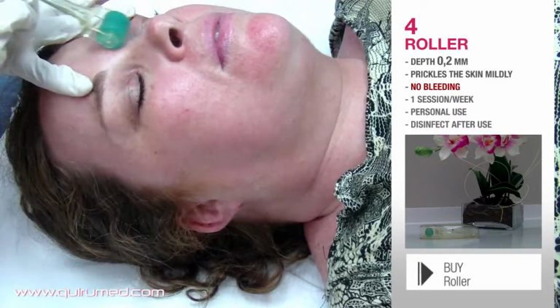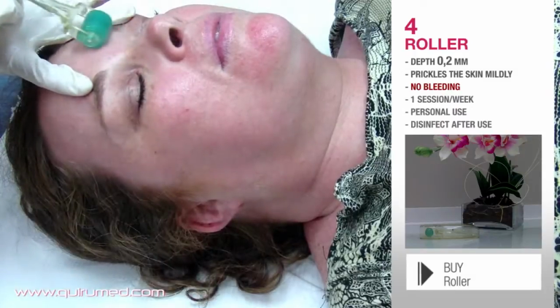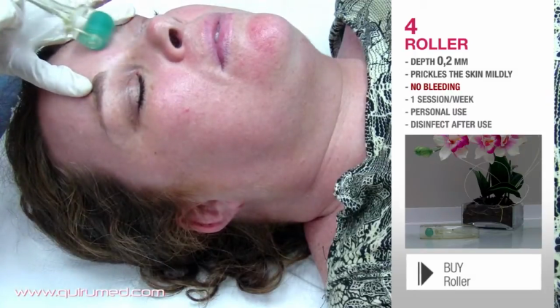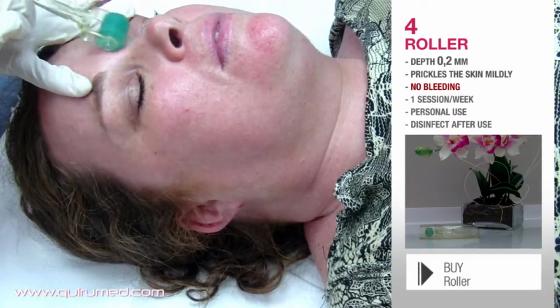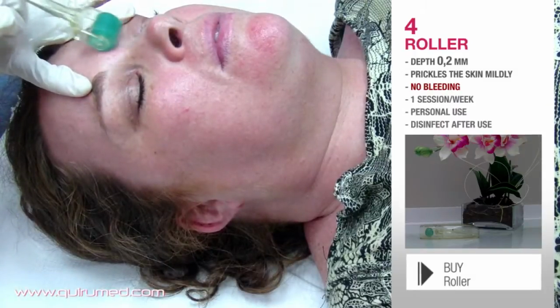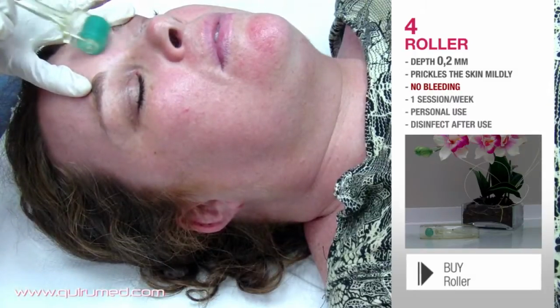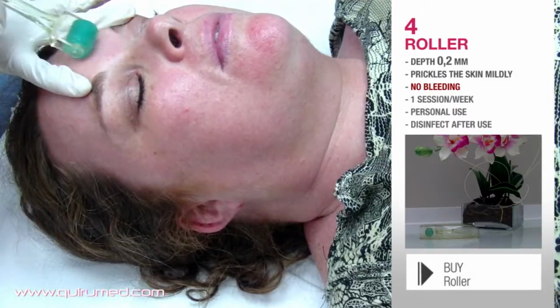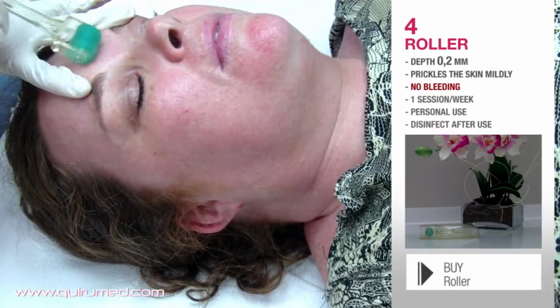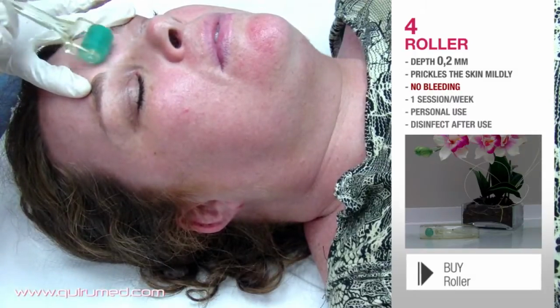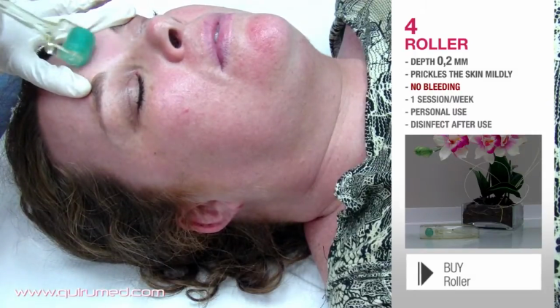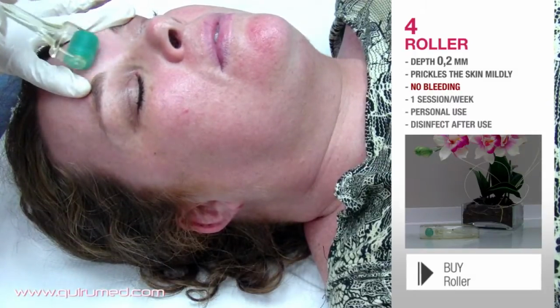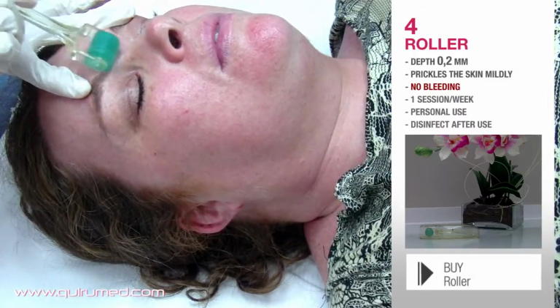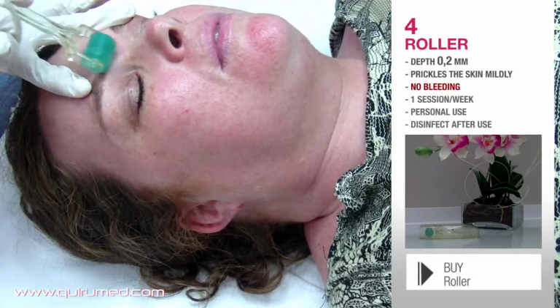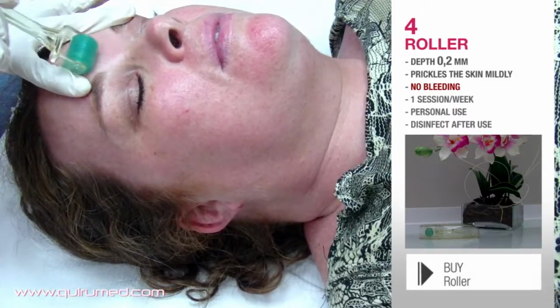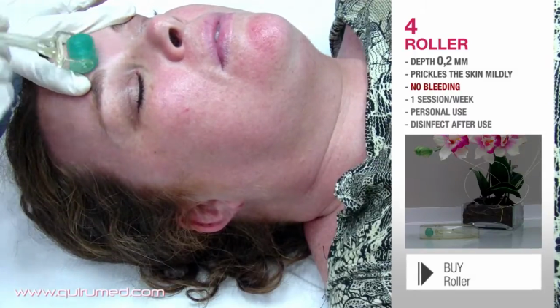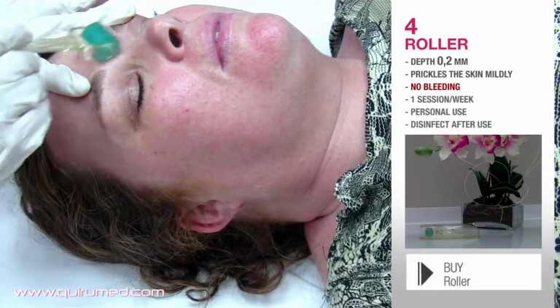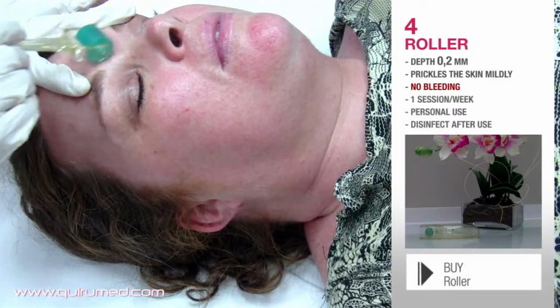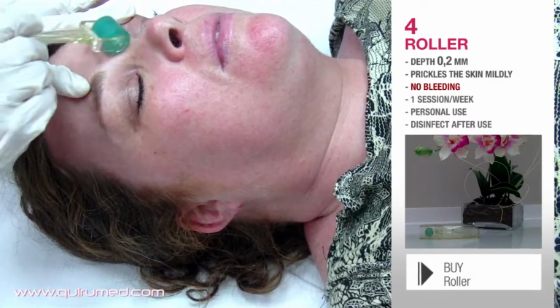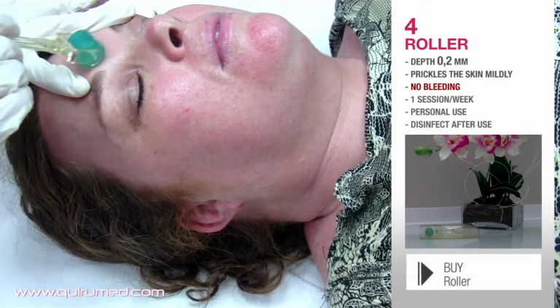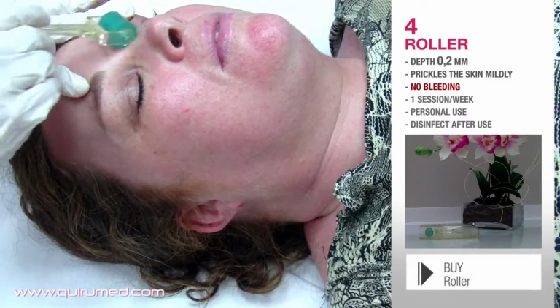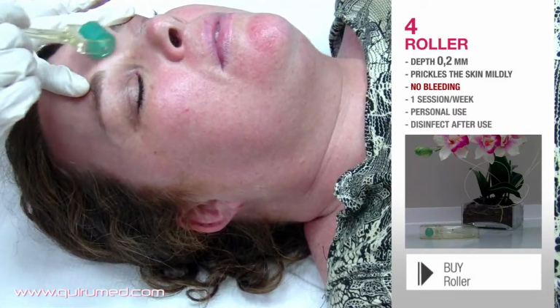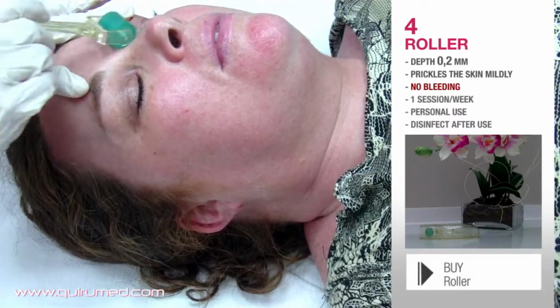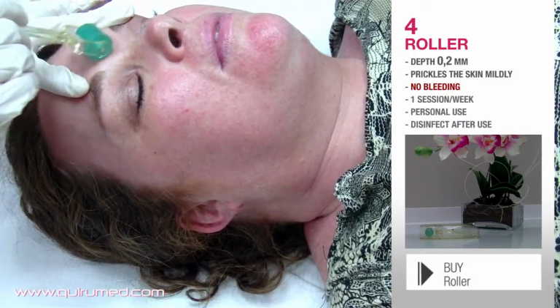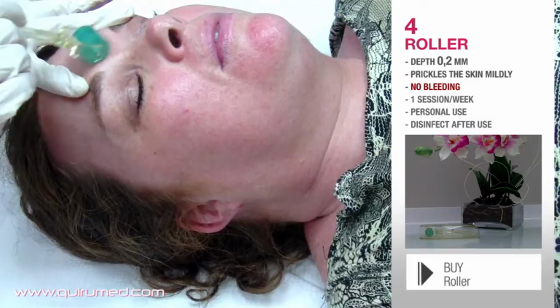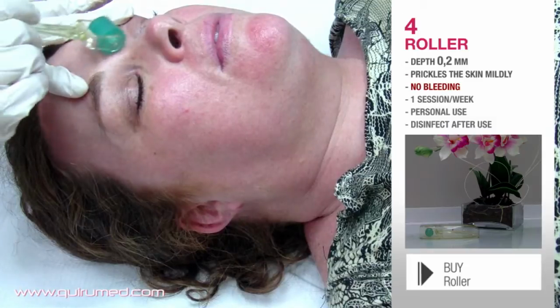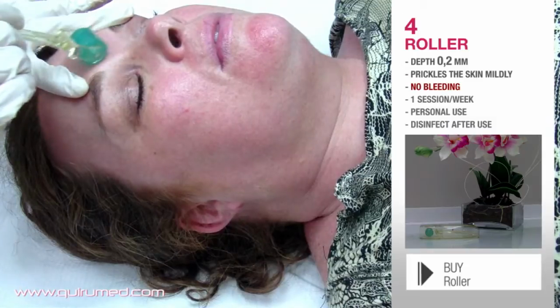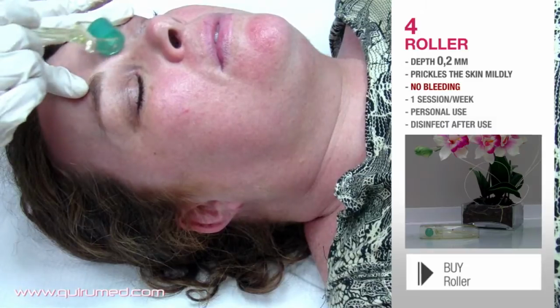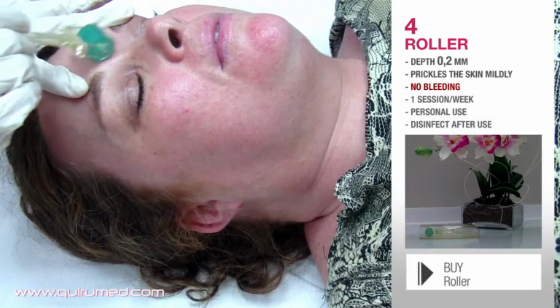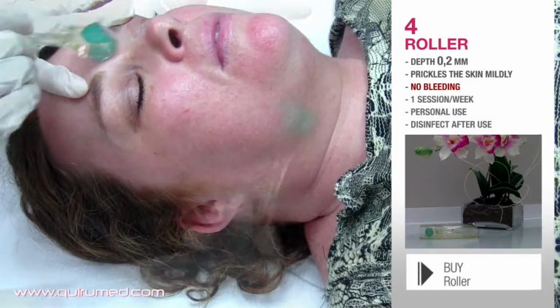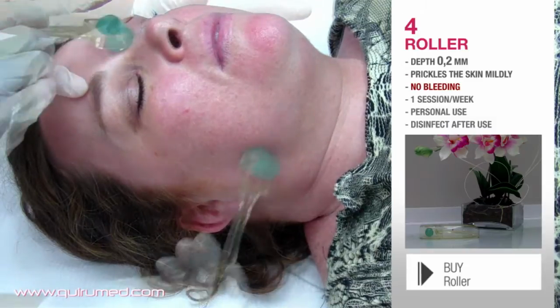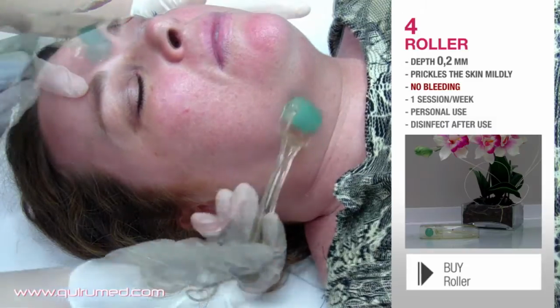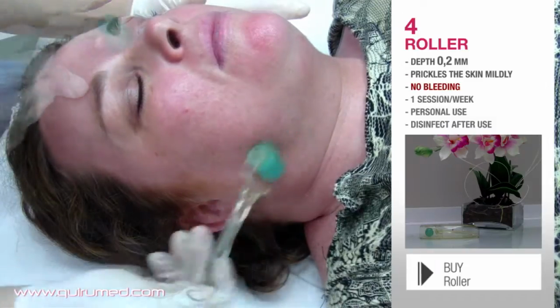Don't forget that during the treatment, we can work on the face, the neck, and the cleavage.